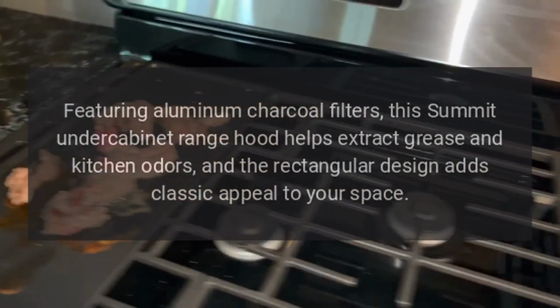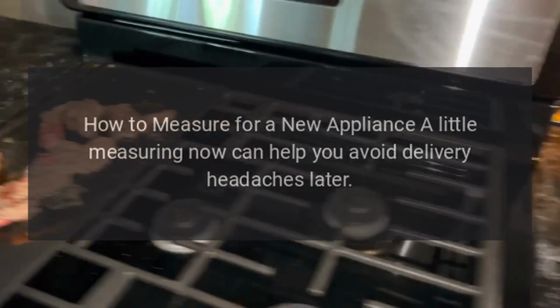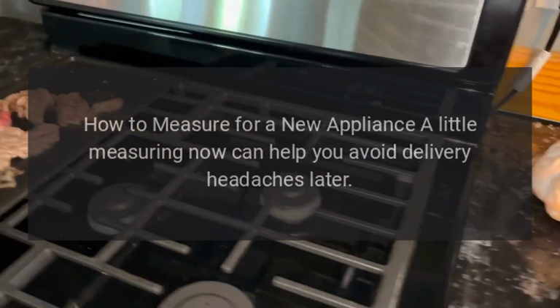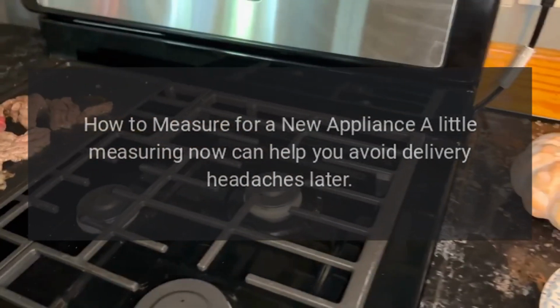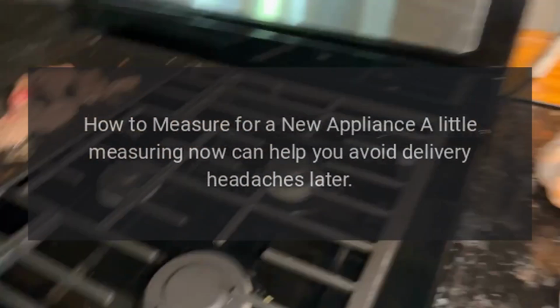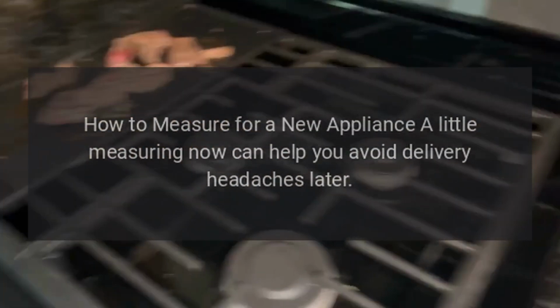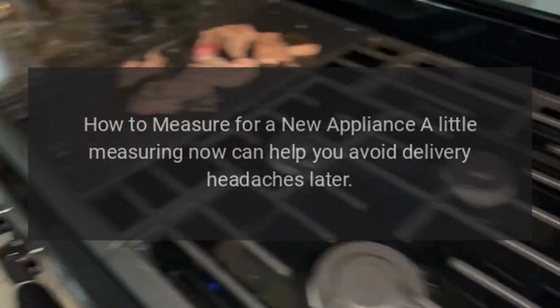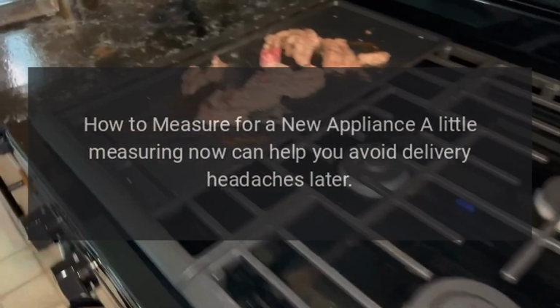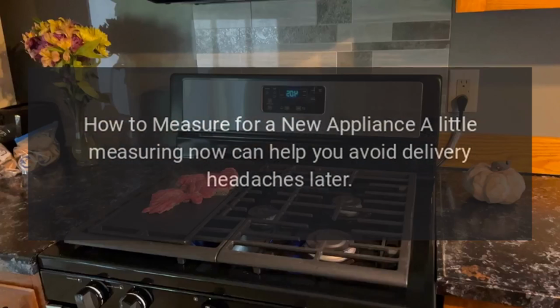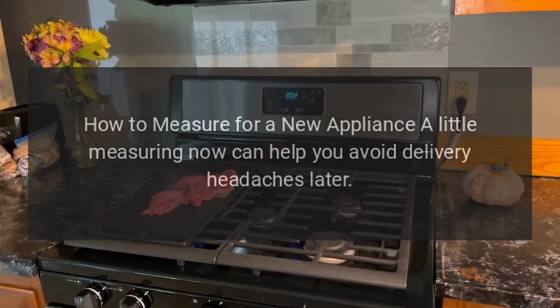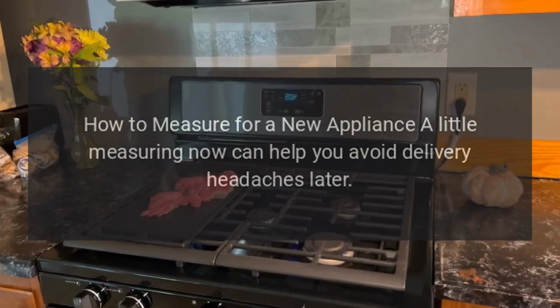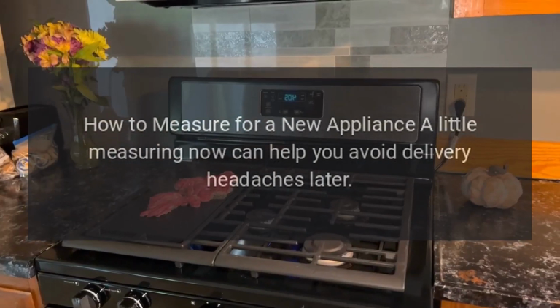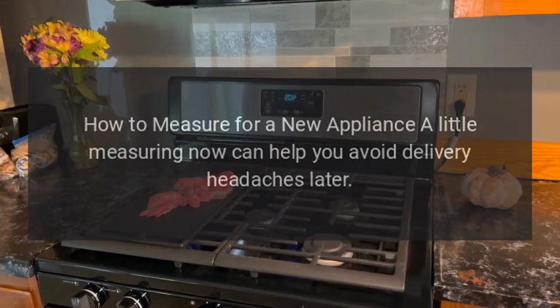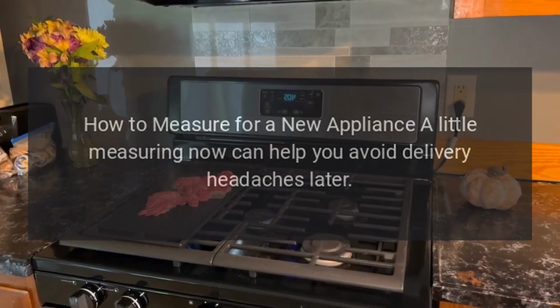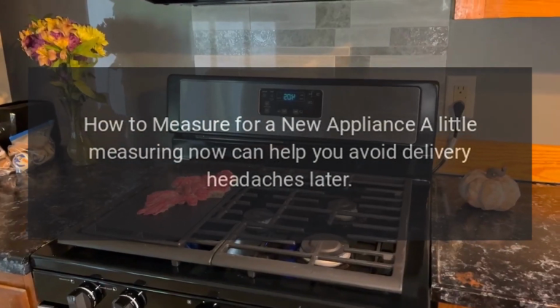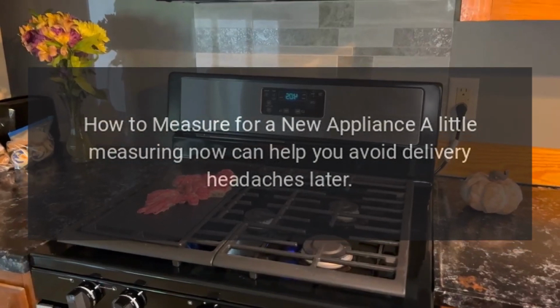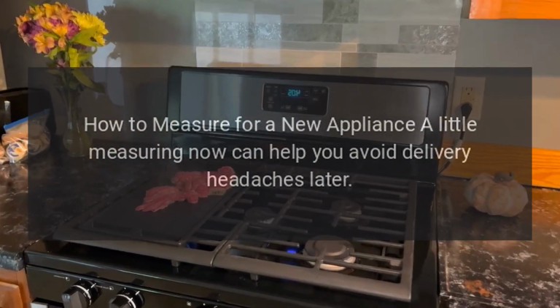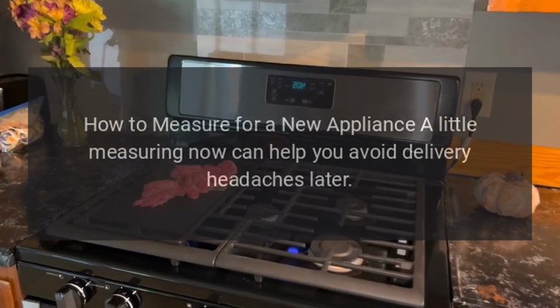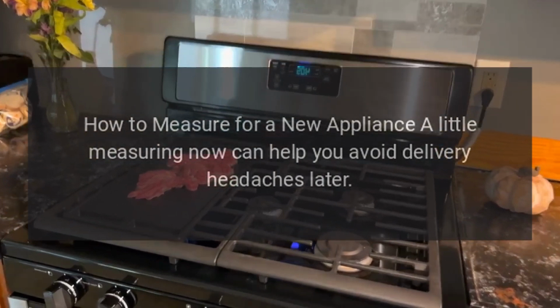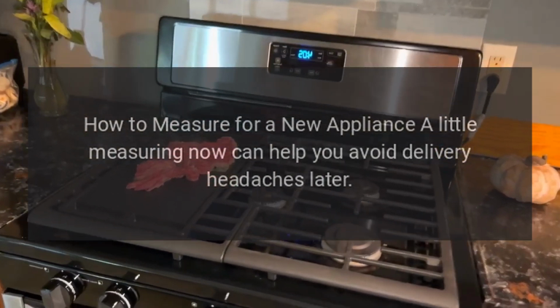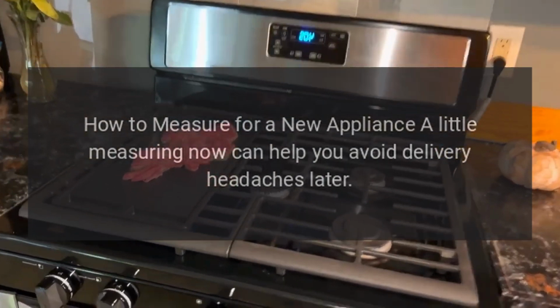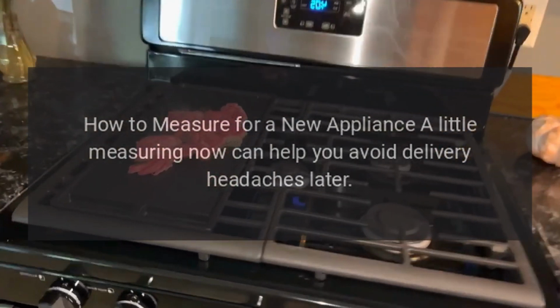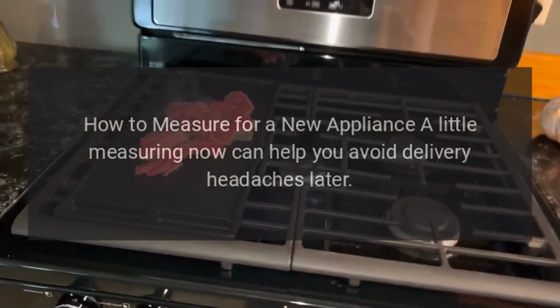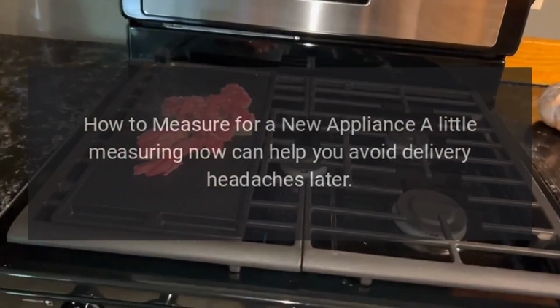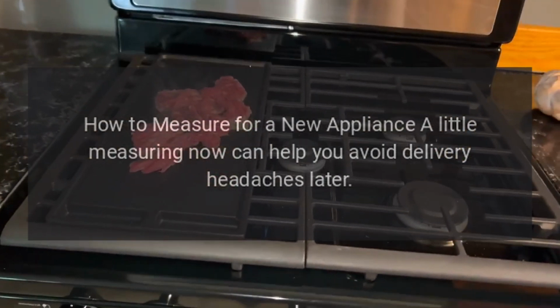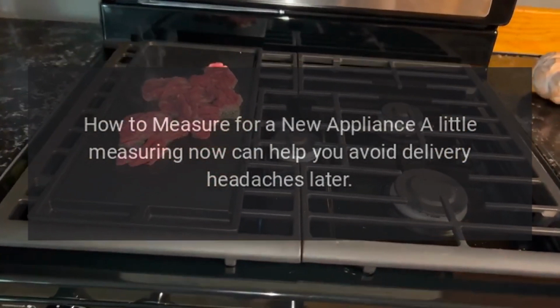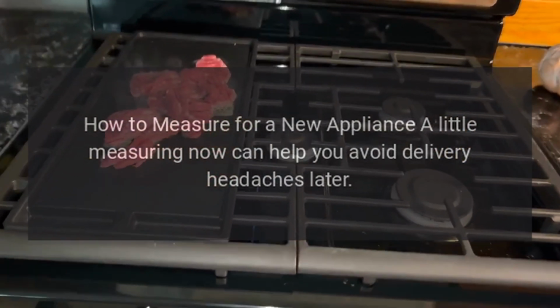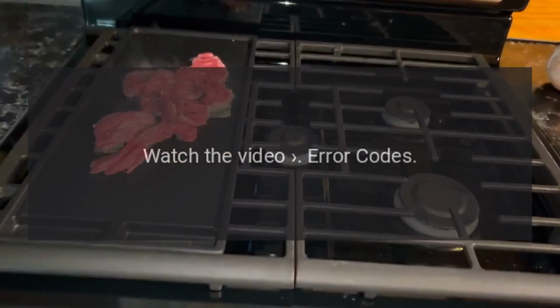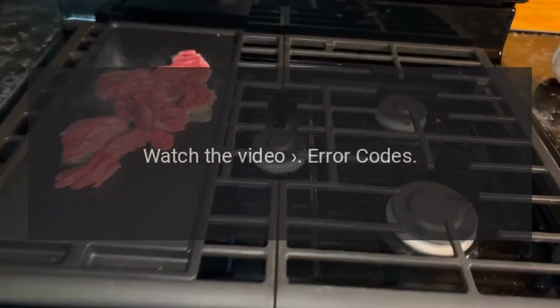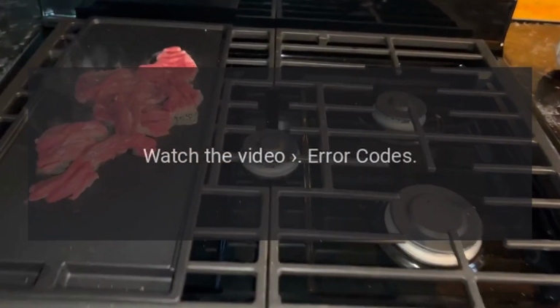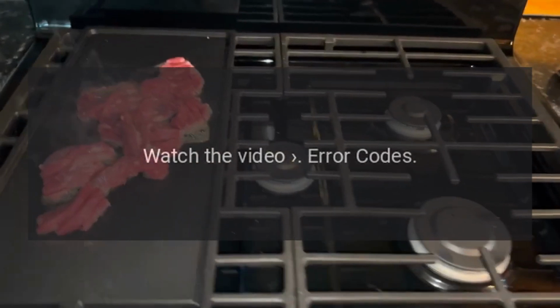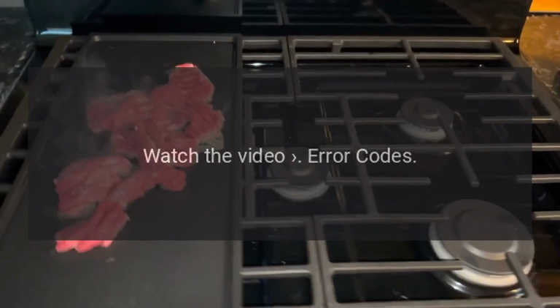How to measure for a new appliance: a little measuring now can help you avoid delivery headaches later. Watch the video.